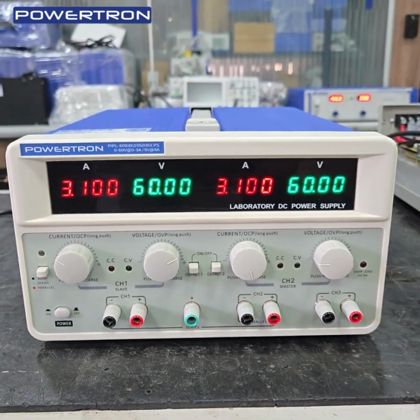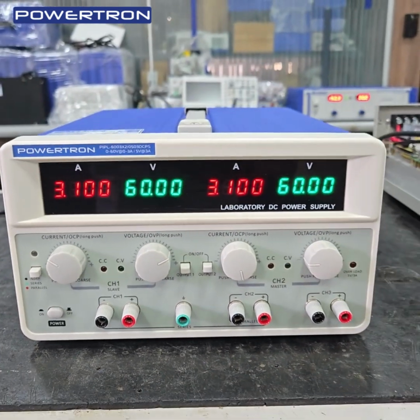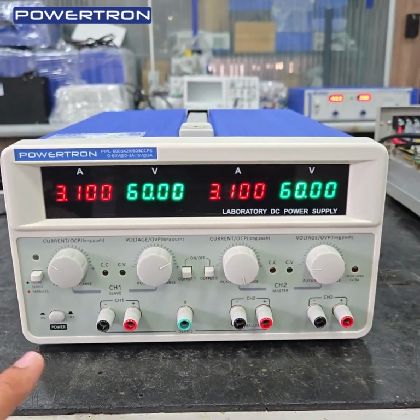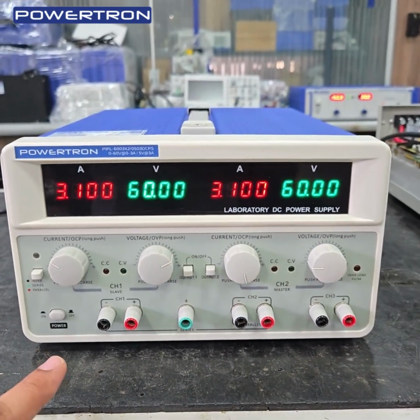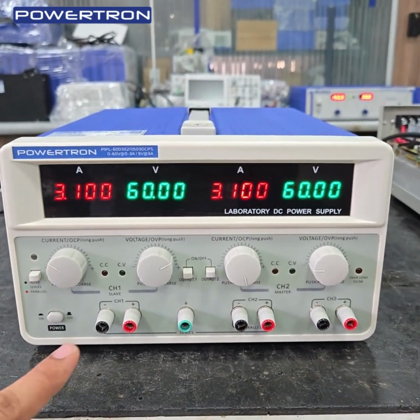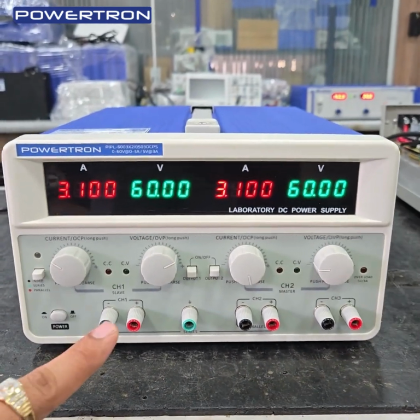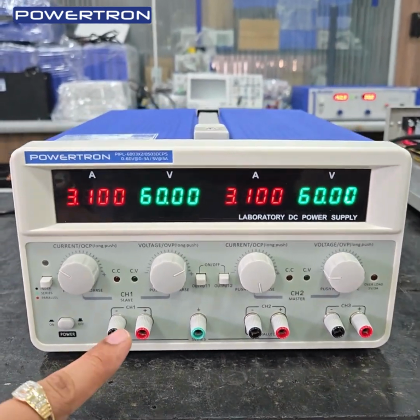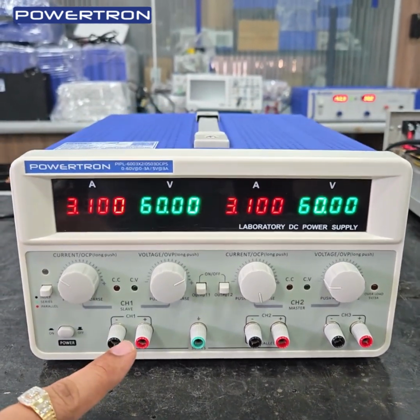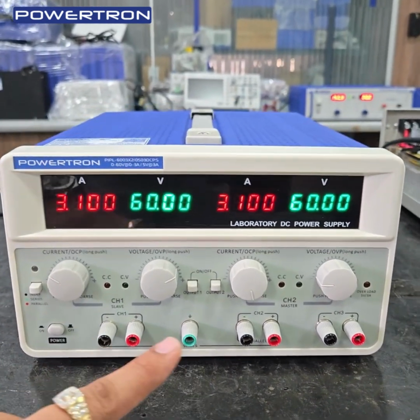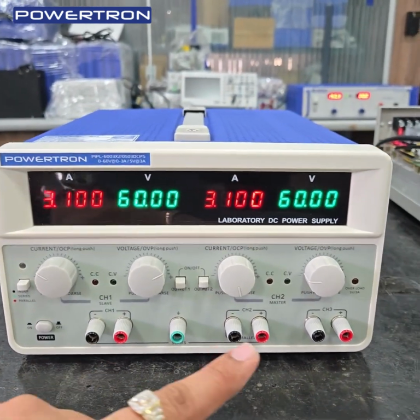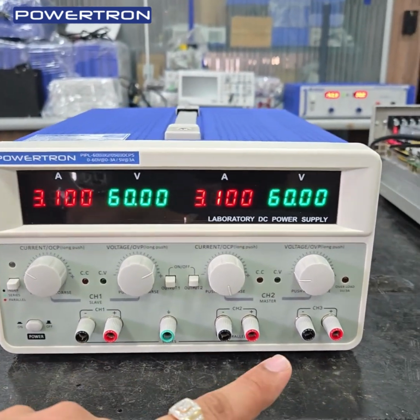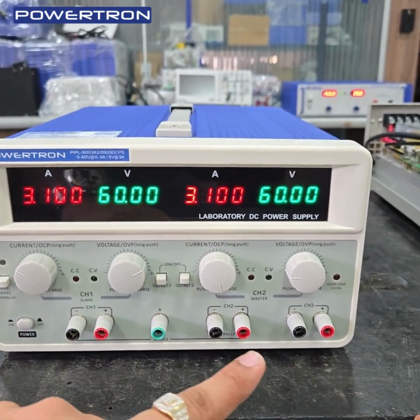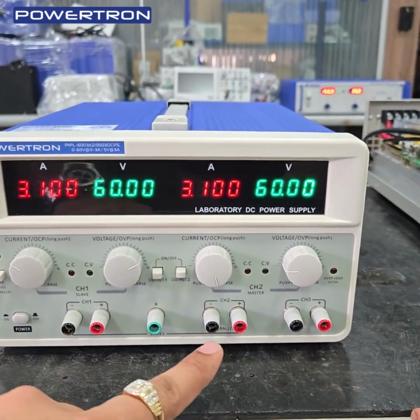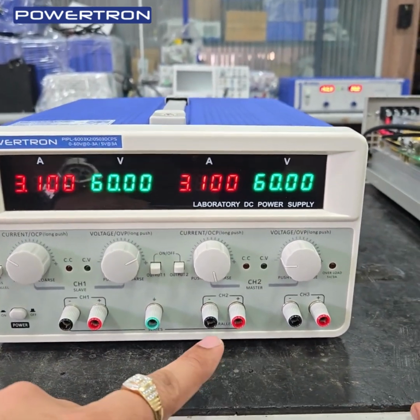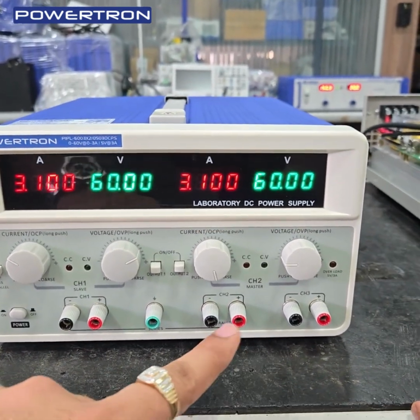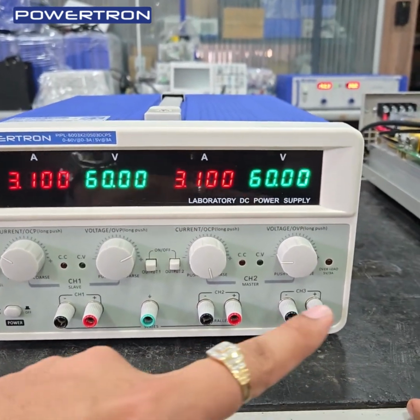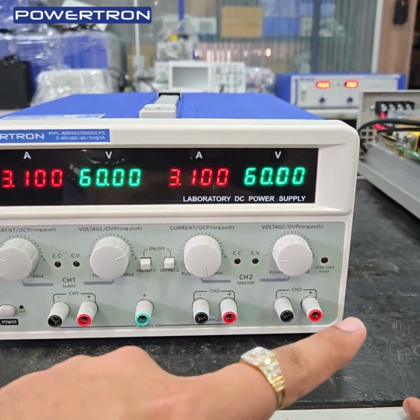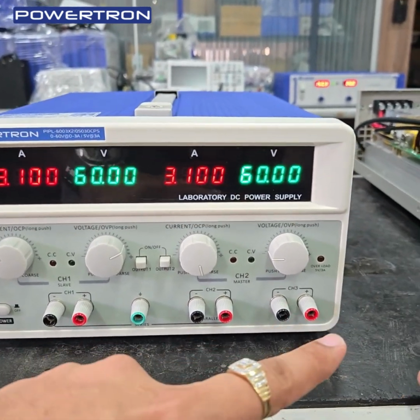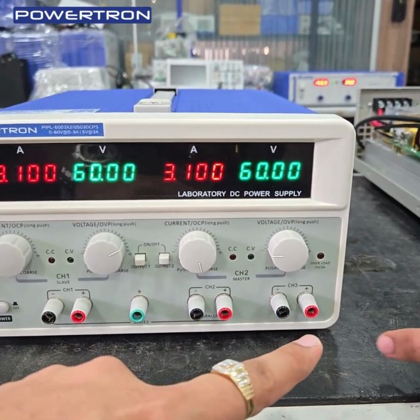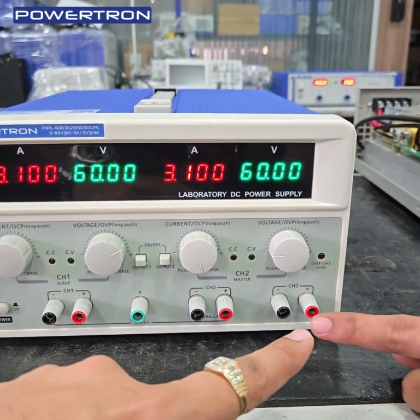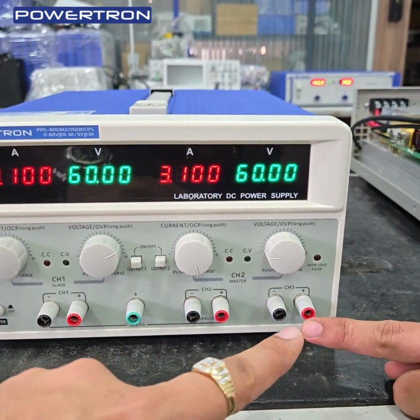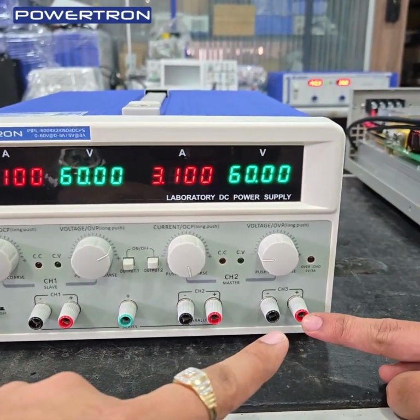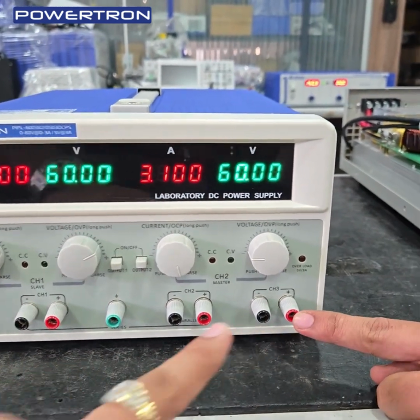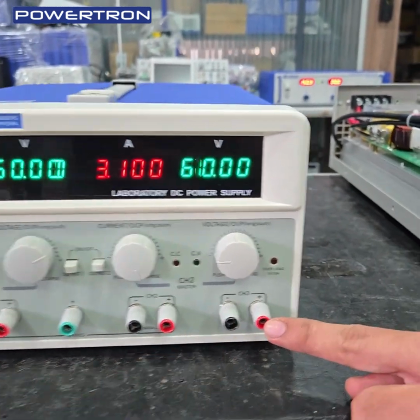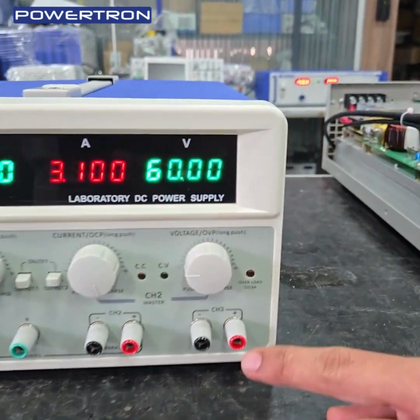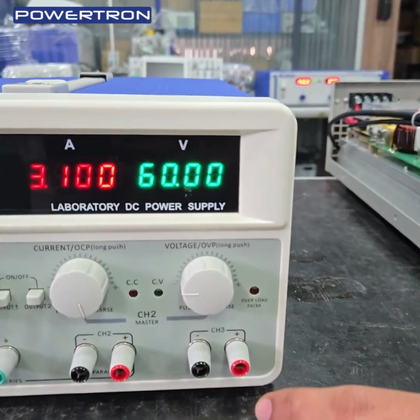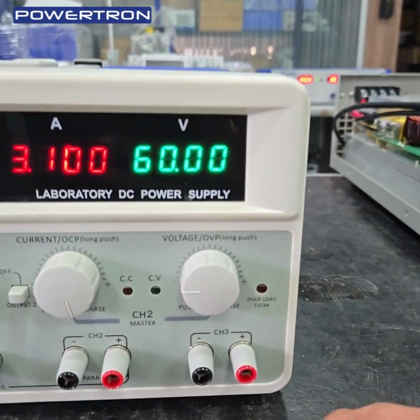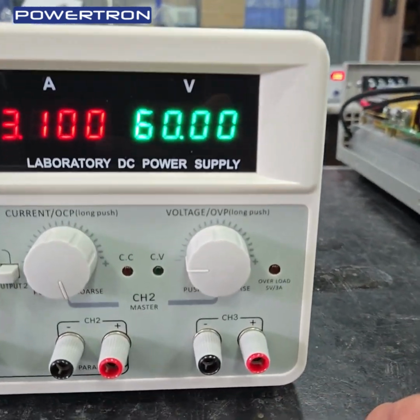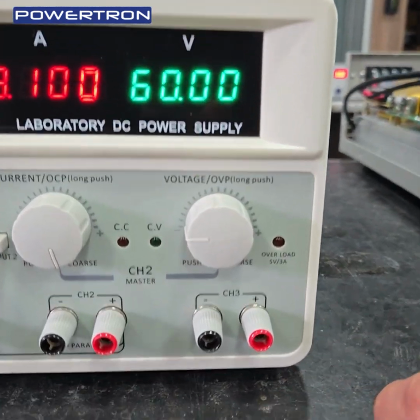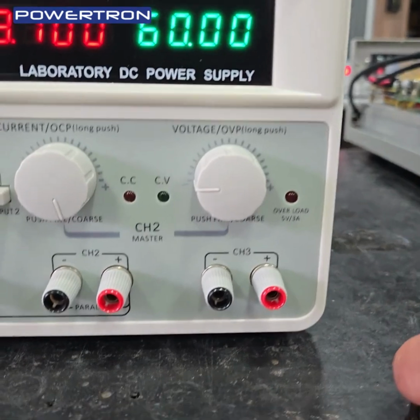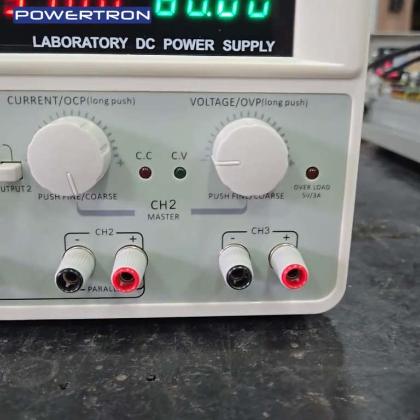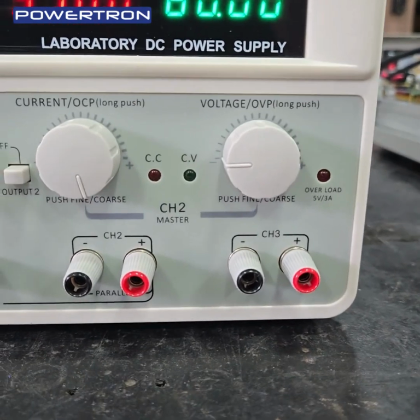There are three outputs: output 1, output 2, and output 3, which is 5V 3A.